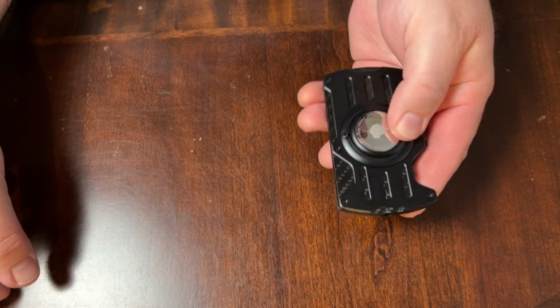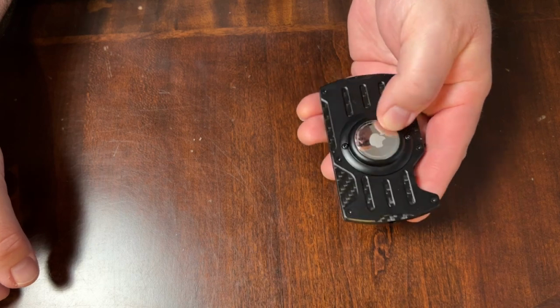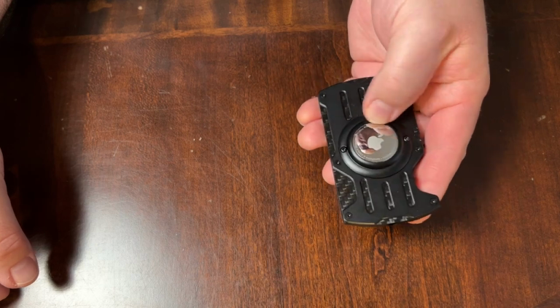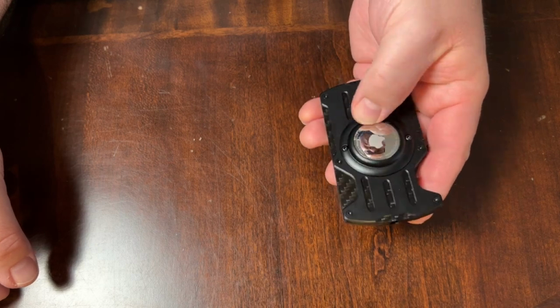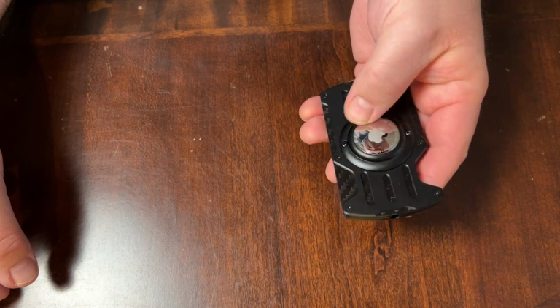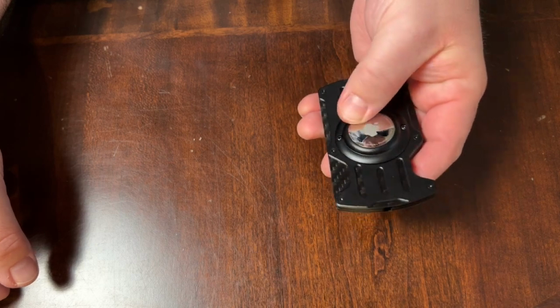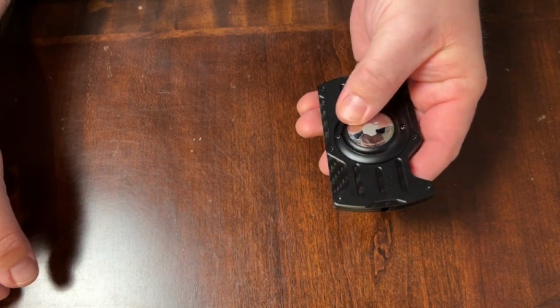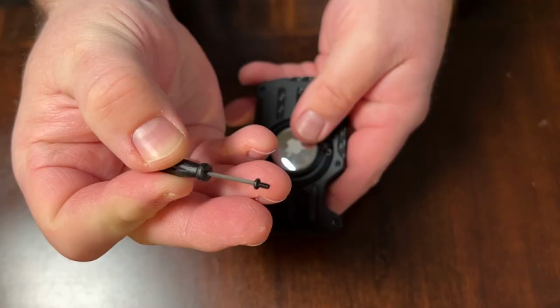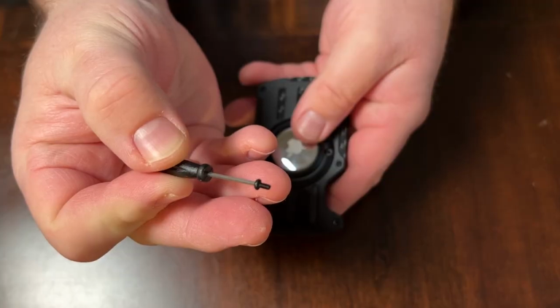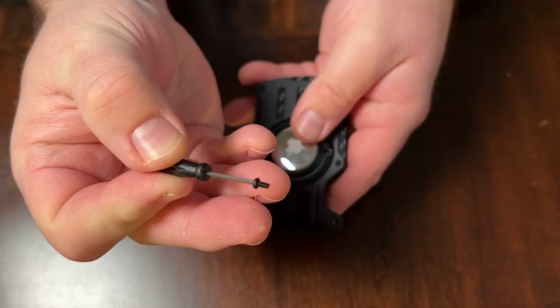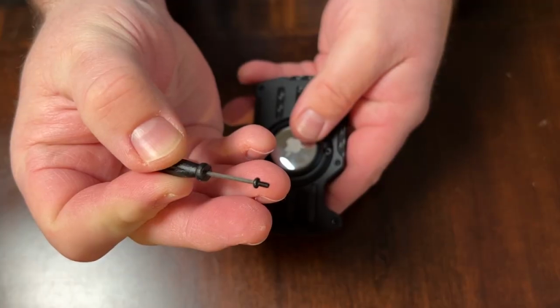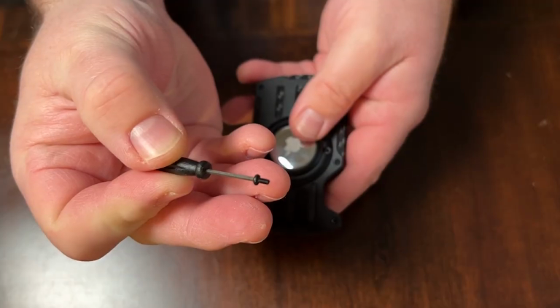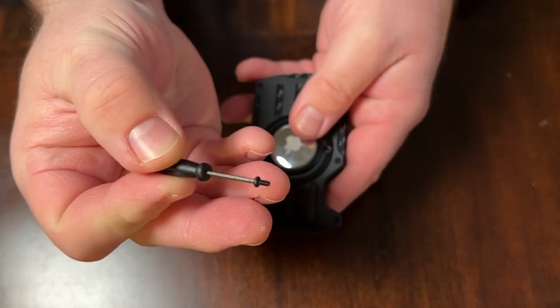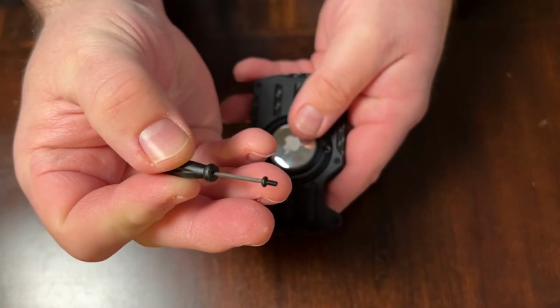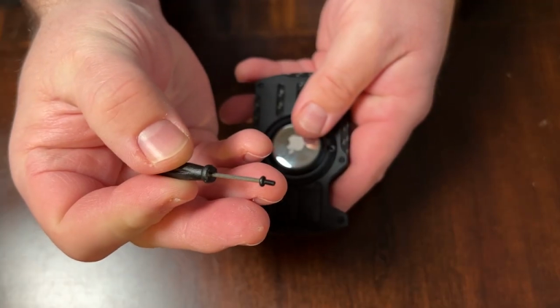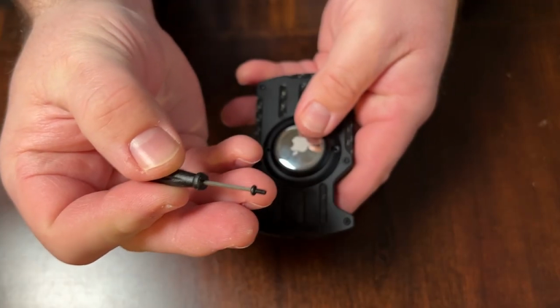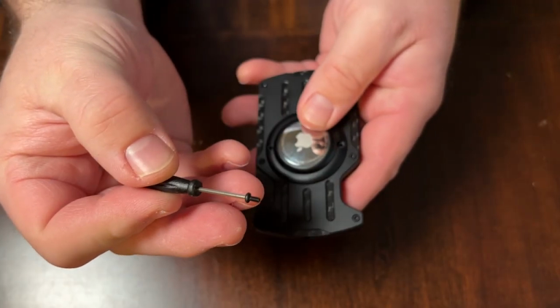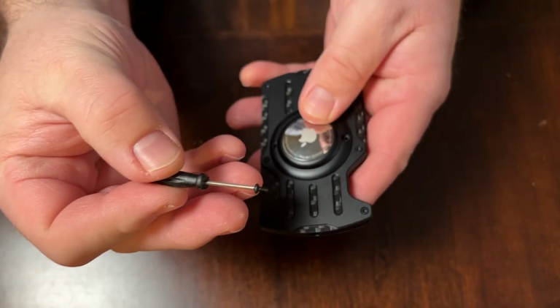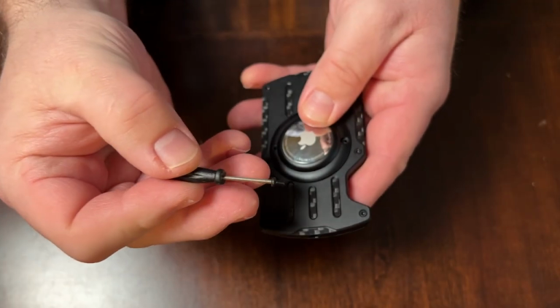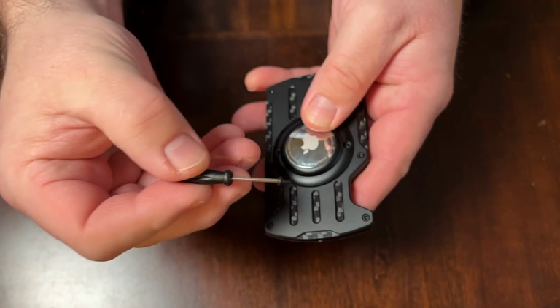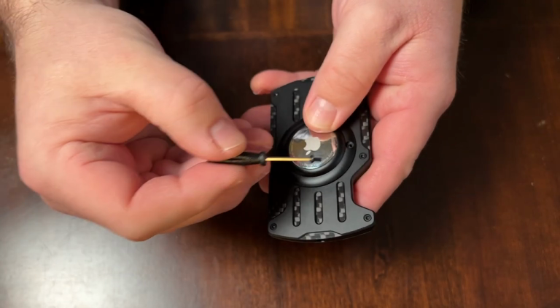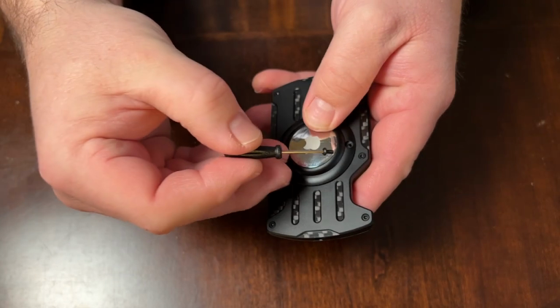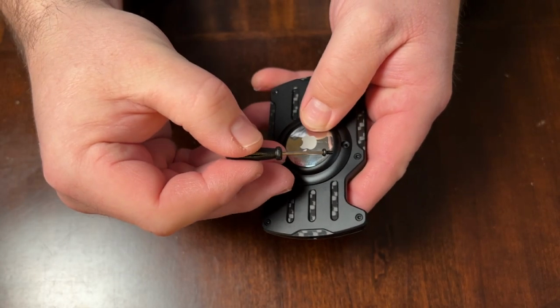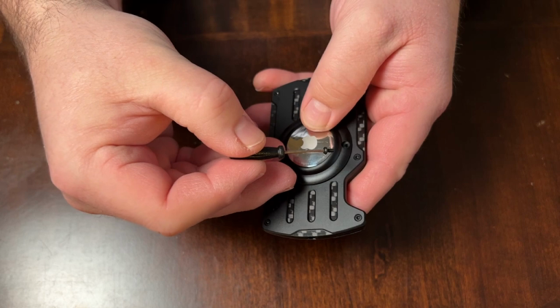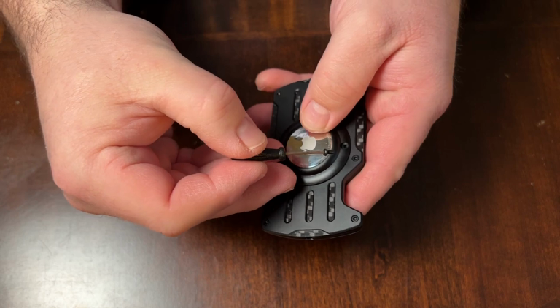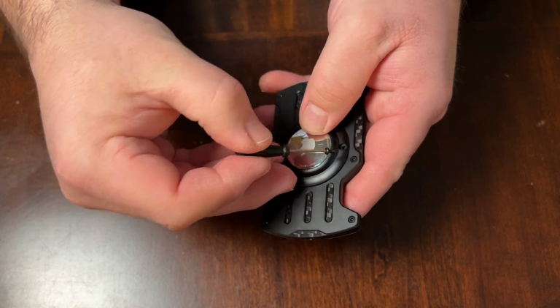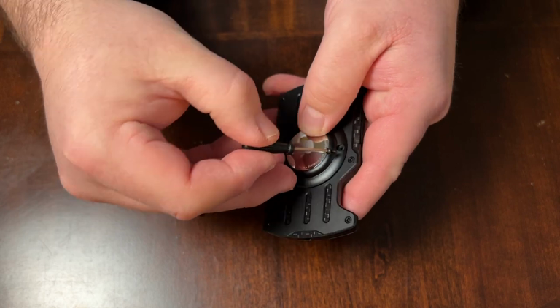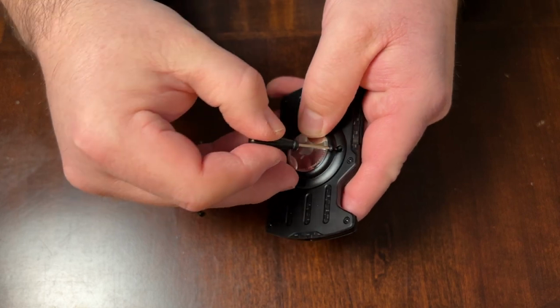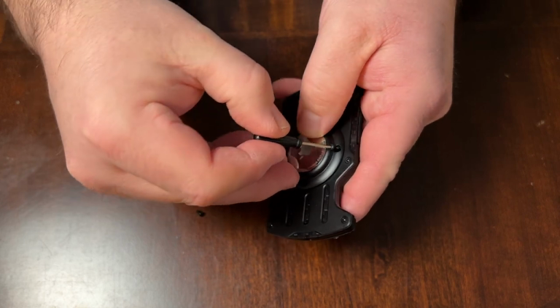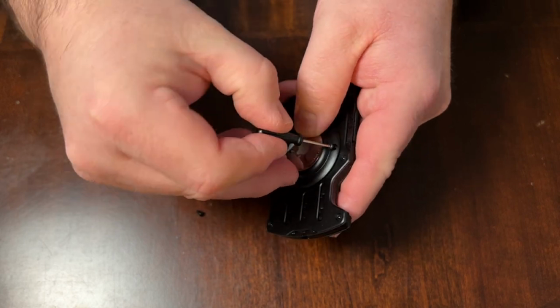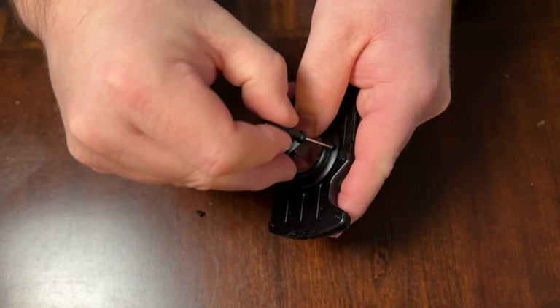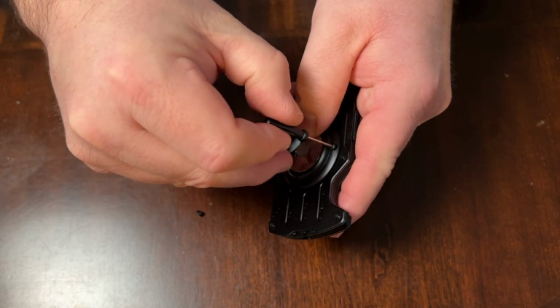One thing I found interesting was this small screwdriver is actually magnetic, which works great for these small little screws.